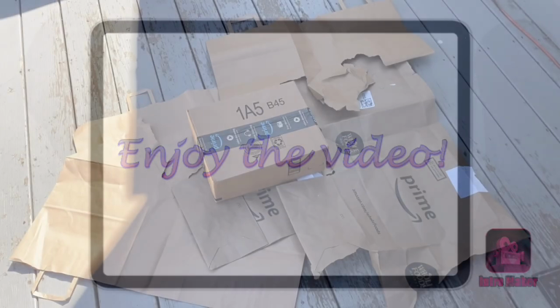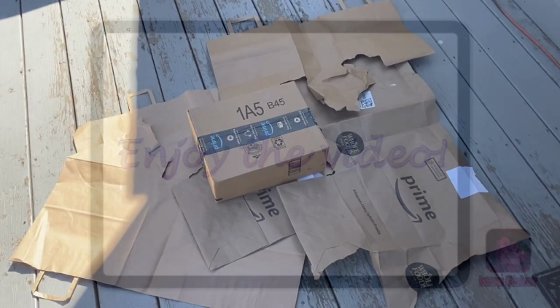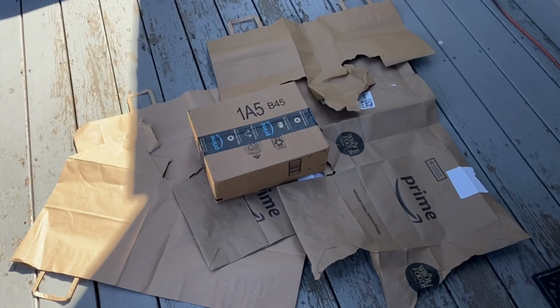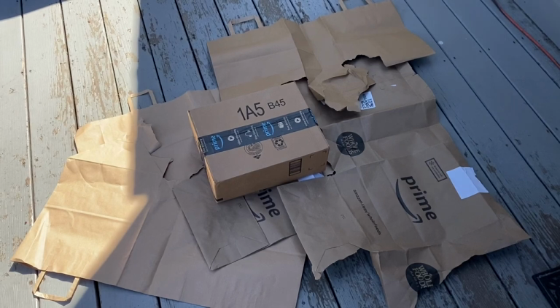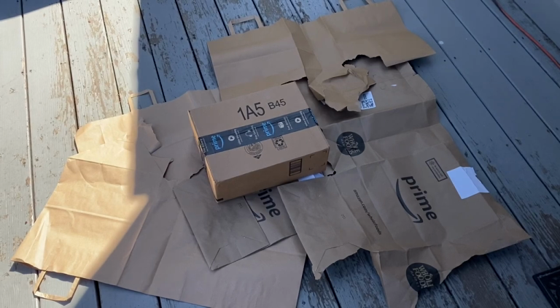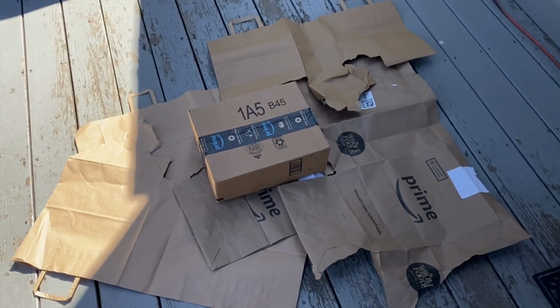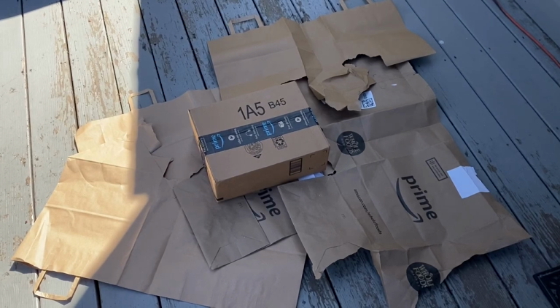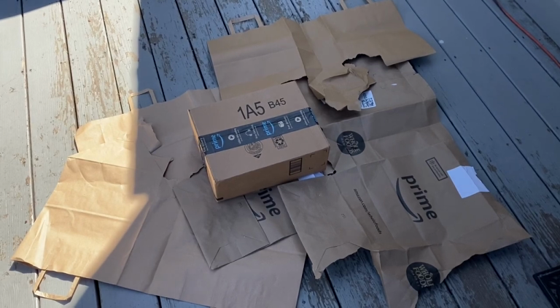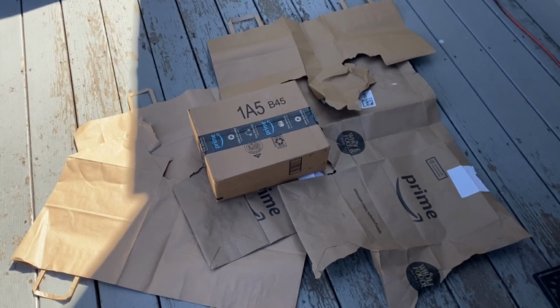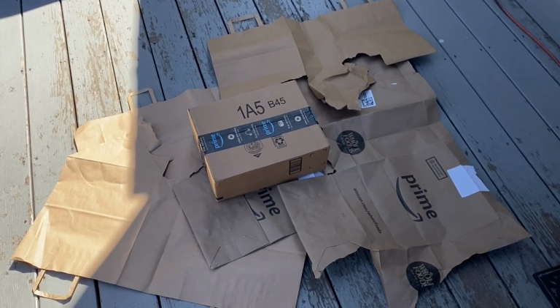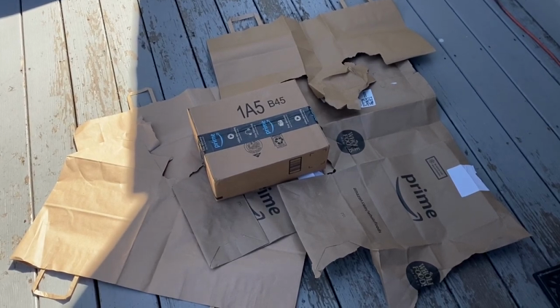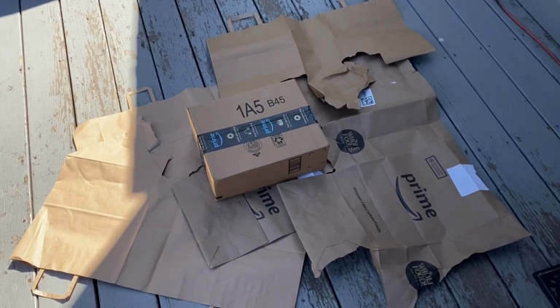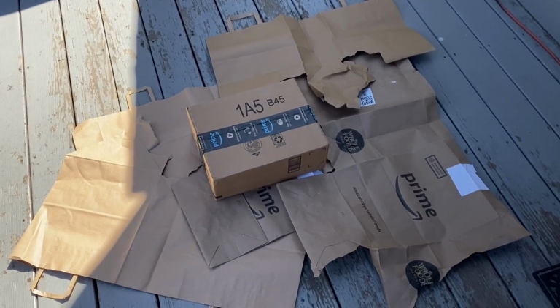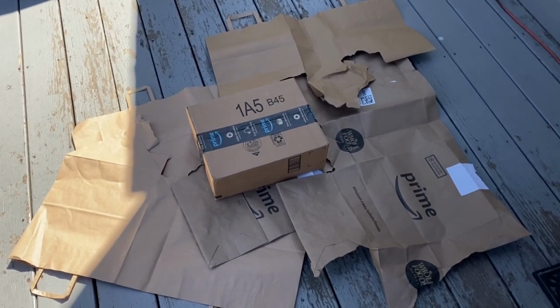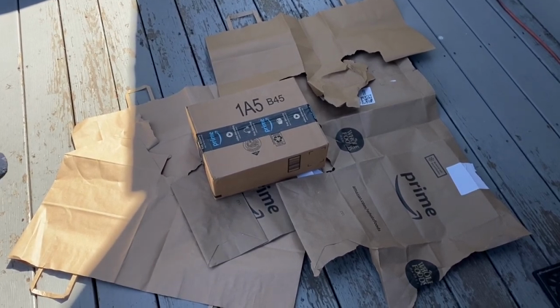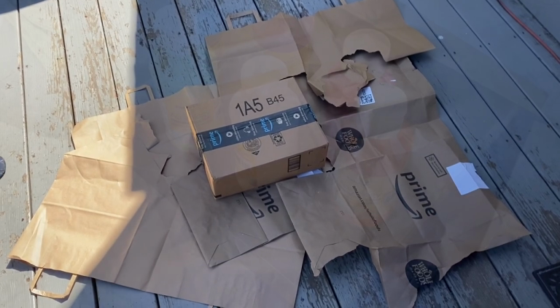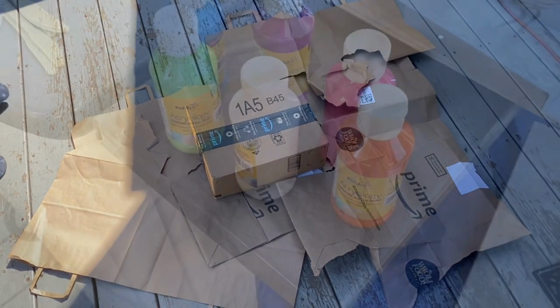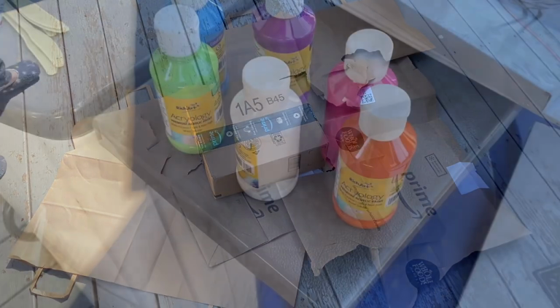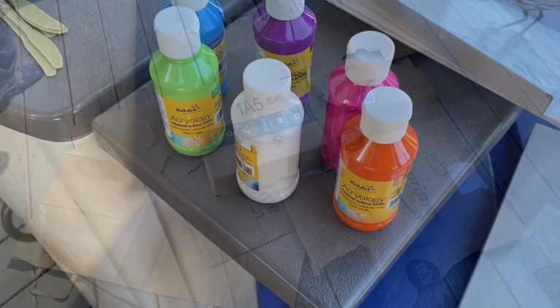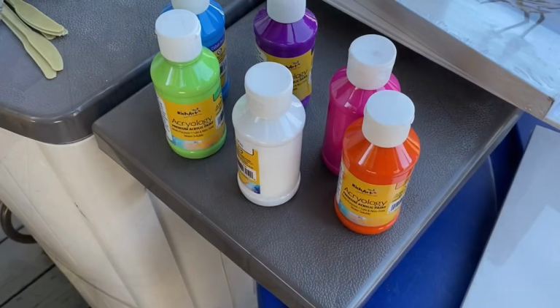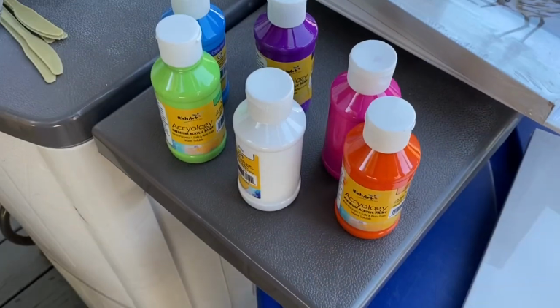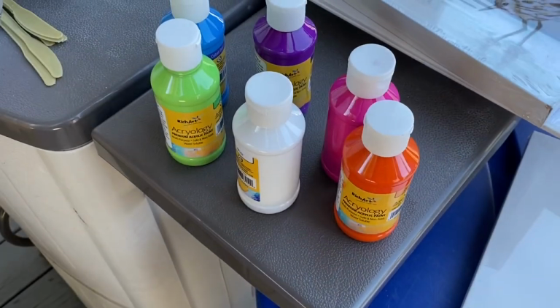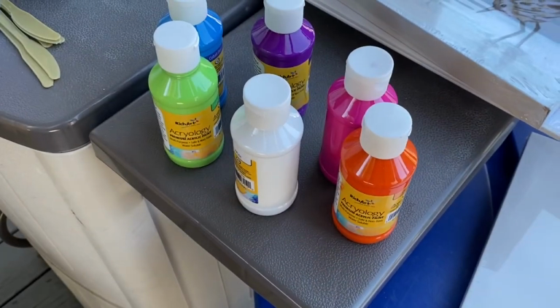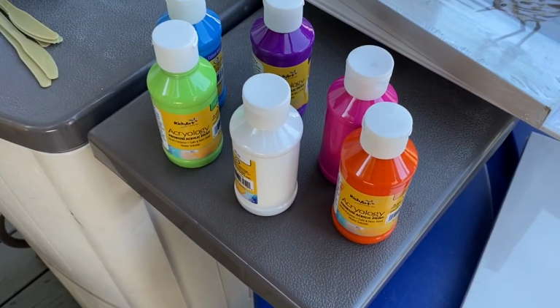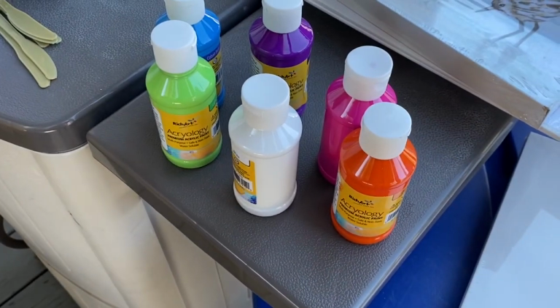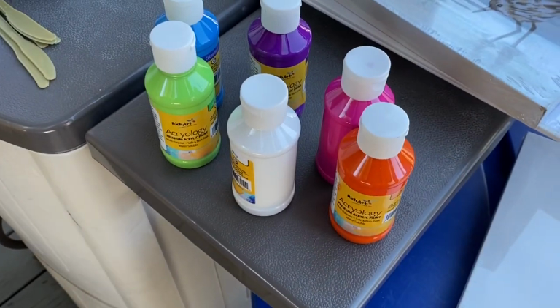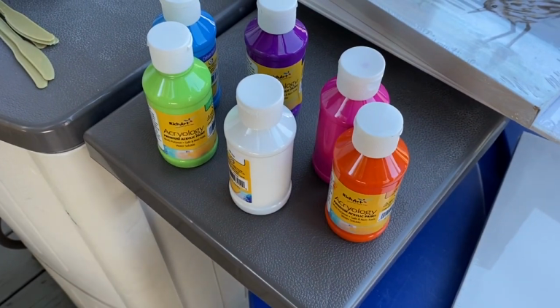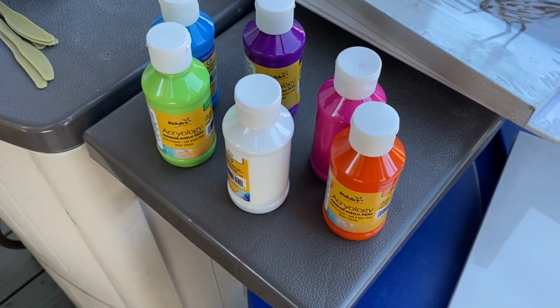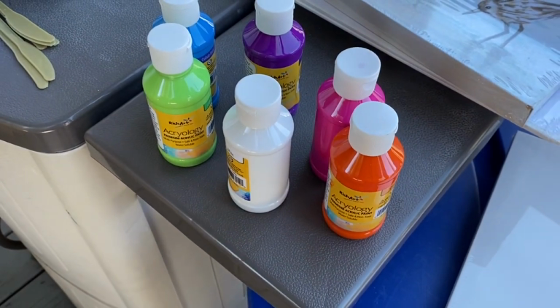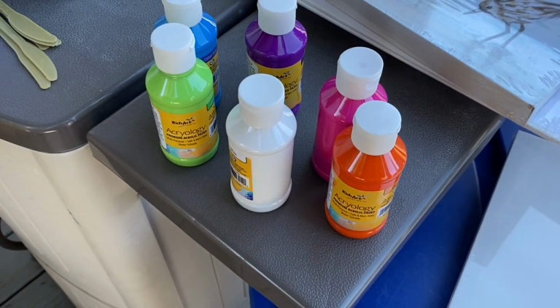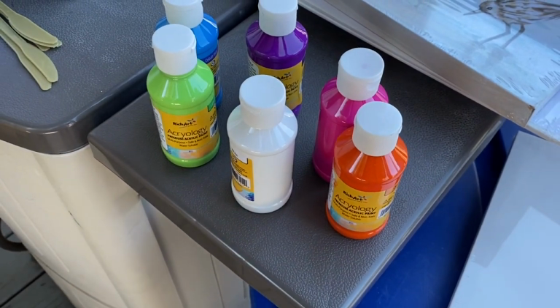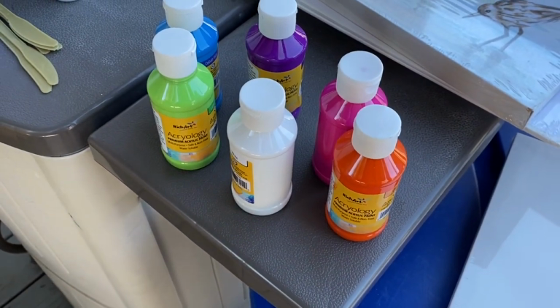I laid out some paper and a box to elevate our canvases. Here are the acrylic paints we have to work with today.